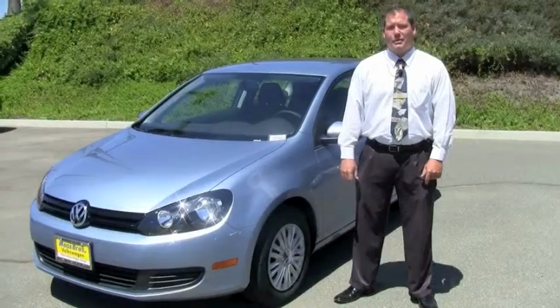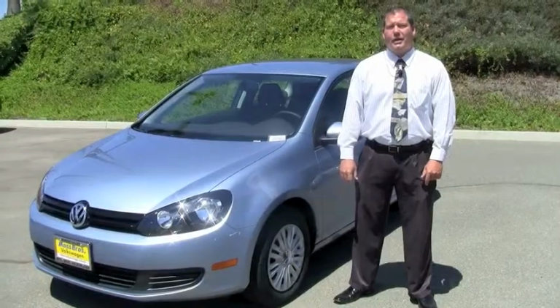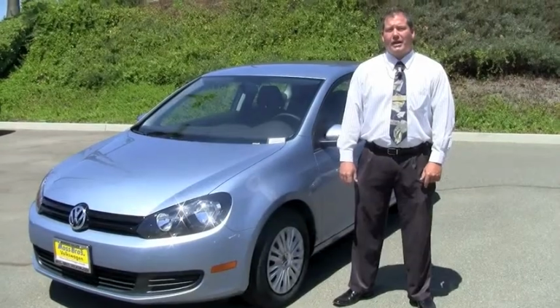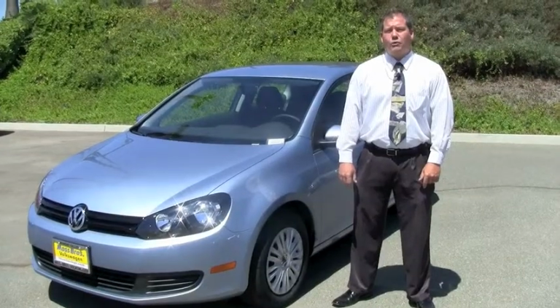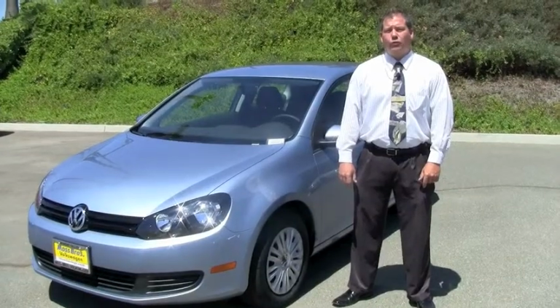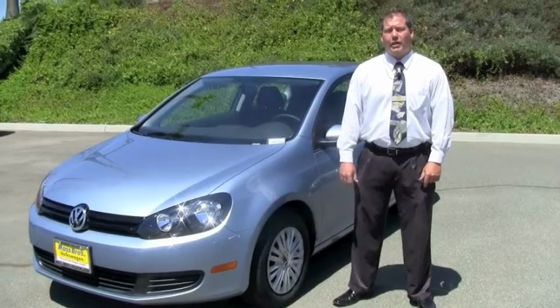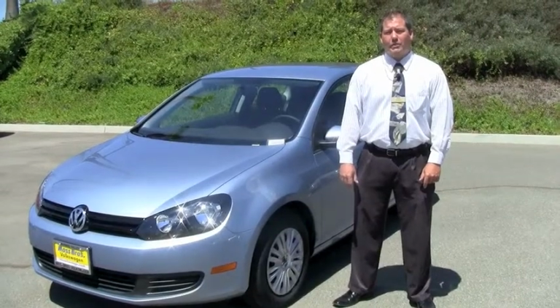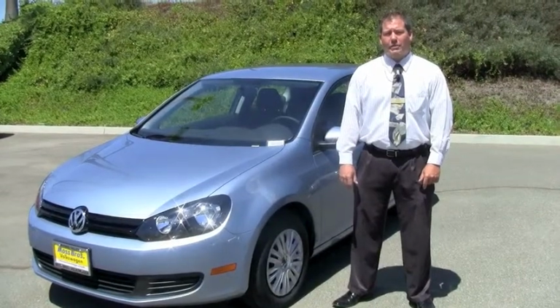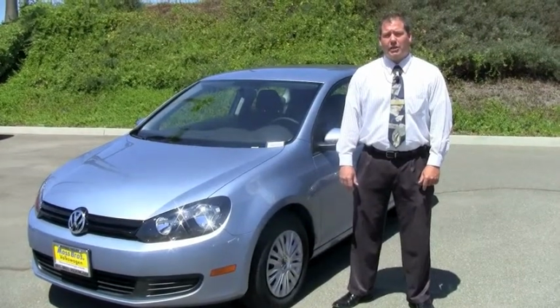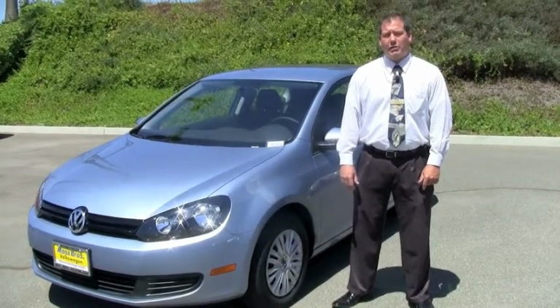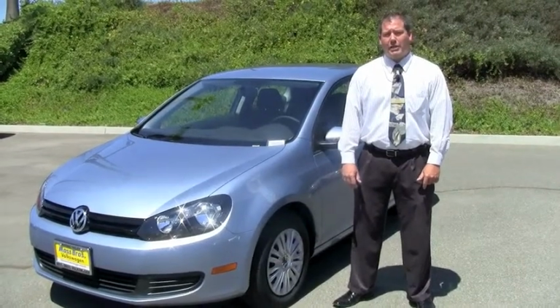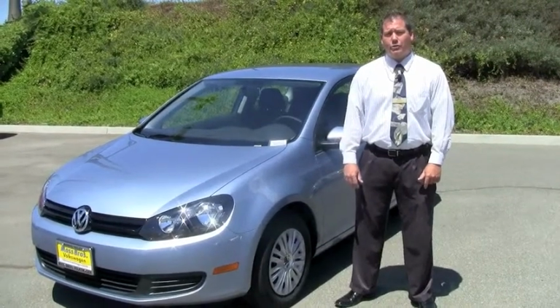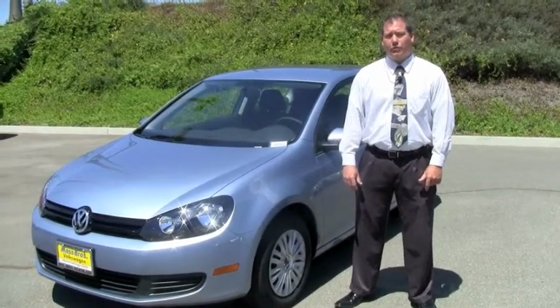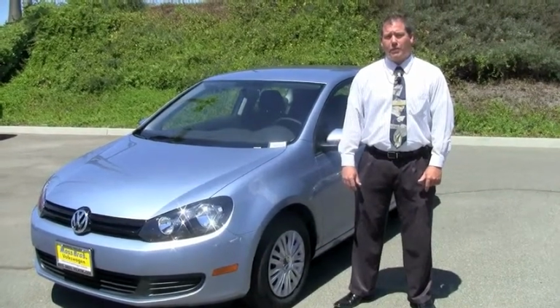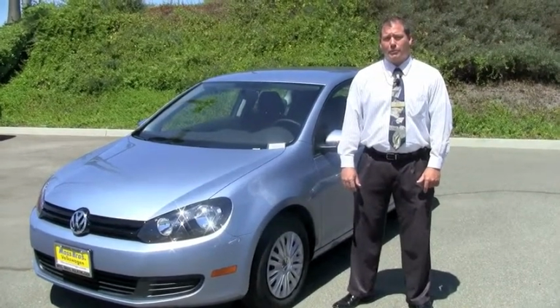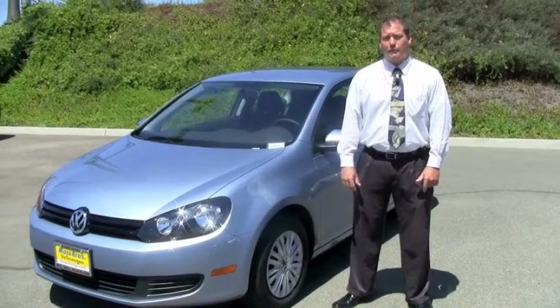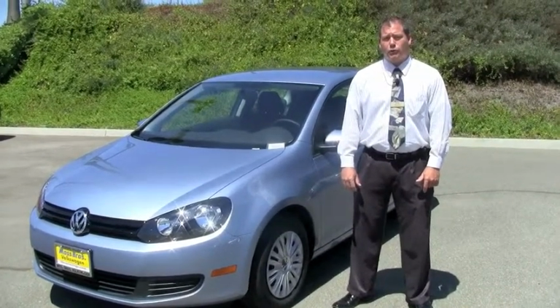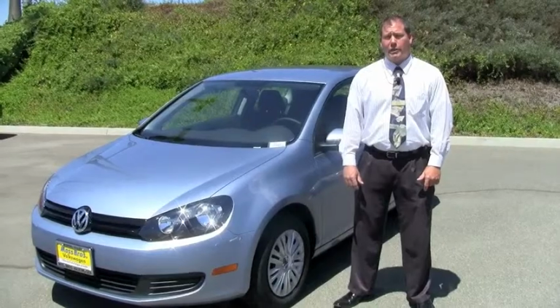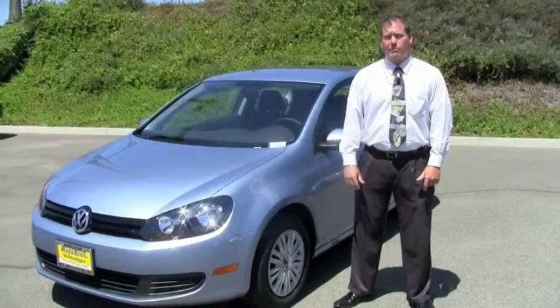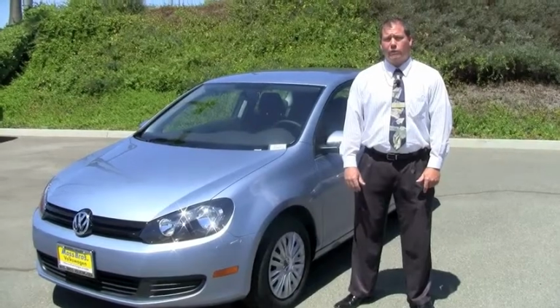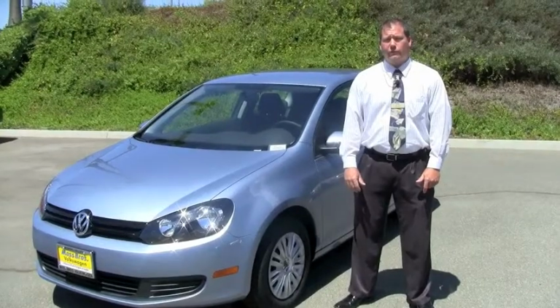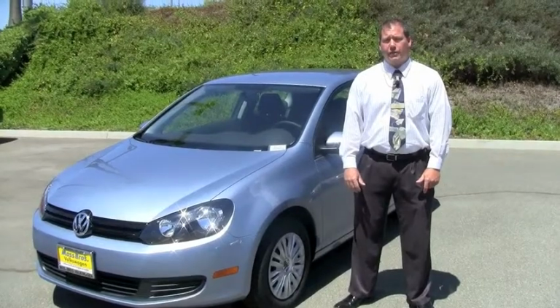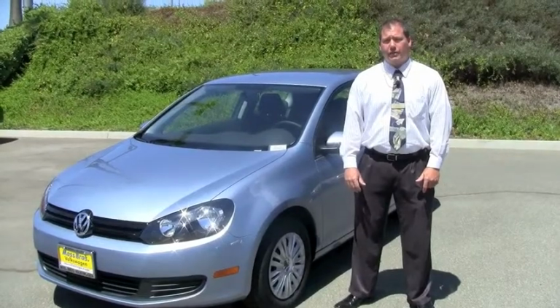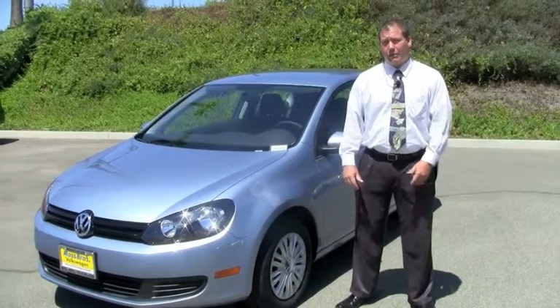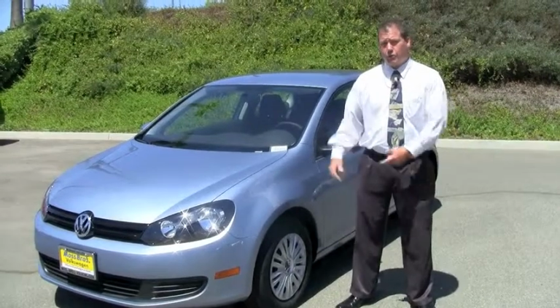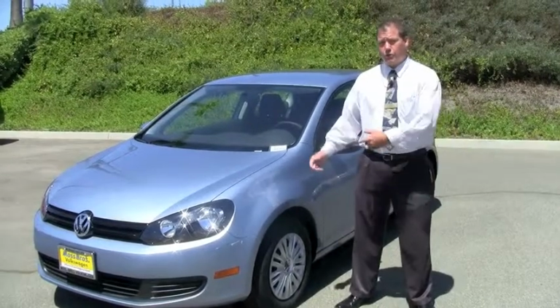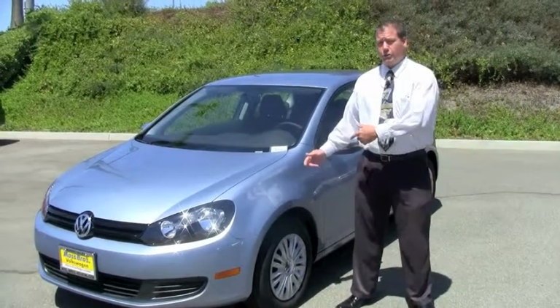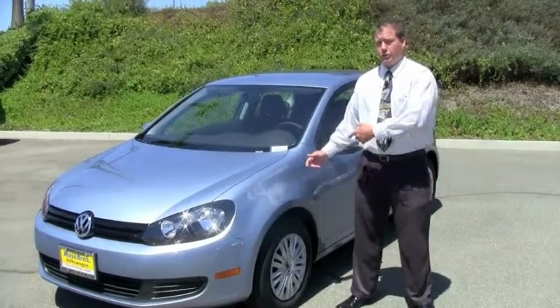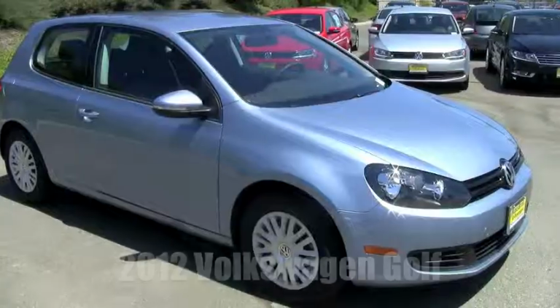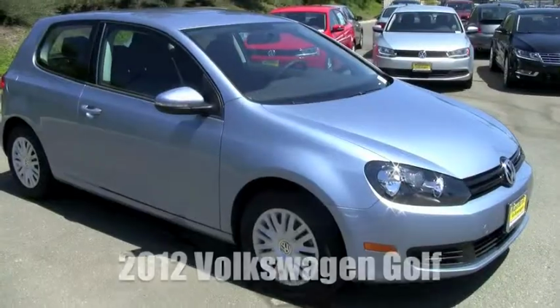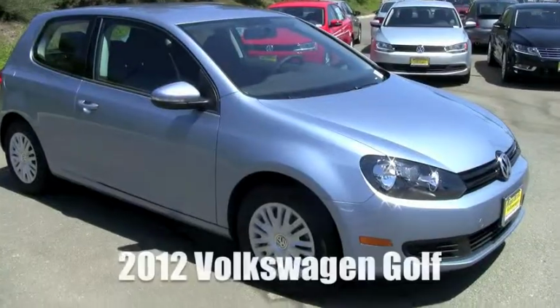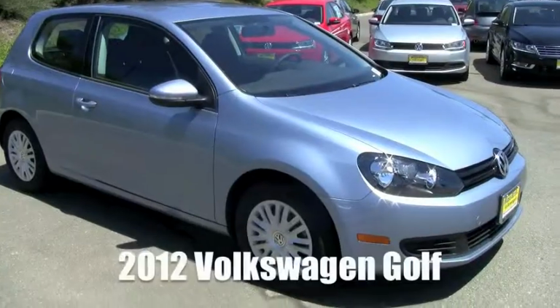Hi, I'm Joe Flatt. I'm the Internet Manager over at Mas Presence Volkswagen in Moreno Valley. I'm introducing the 2012 Golf.